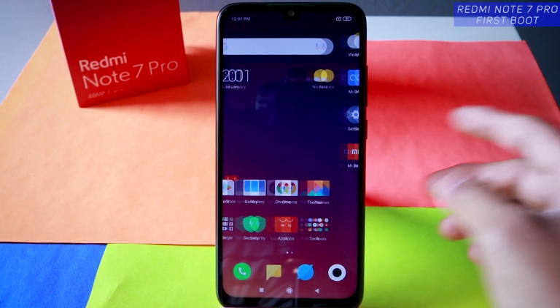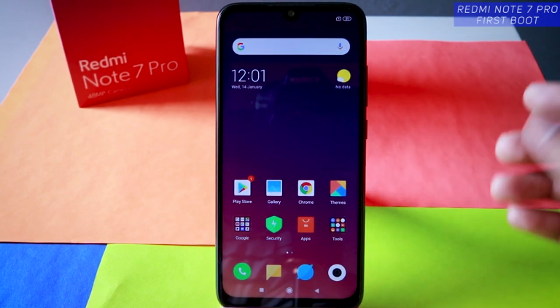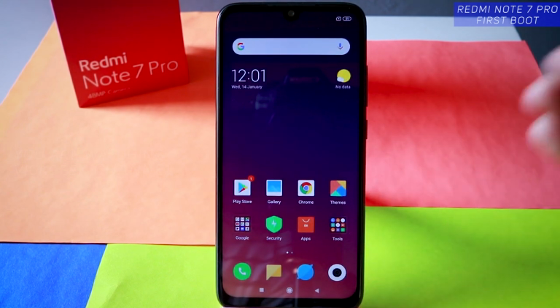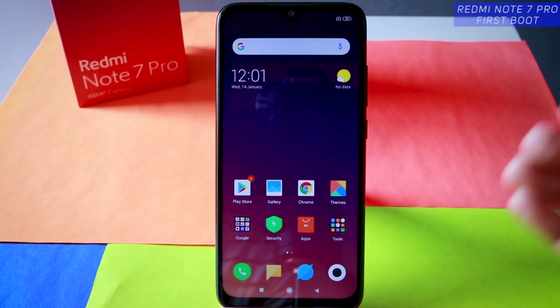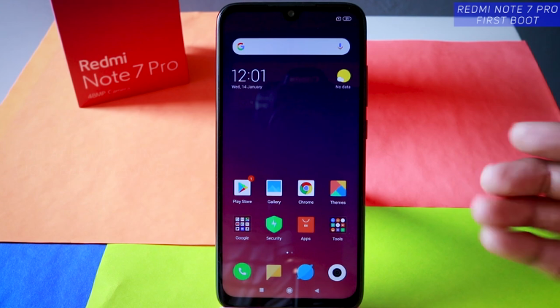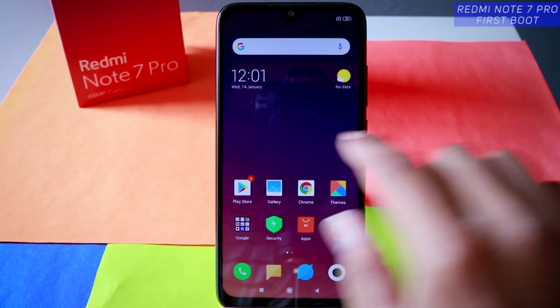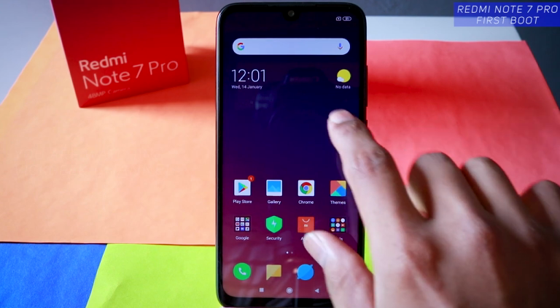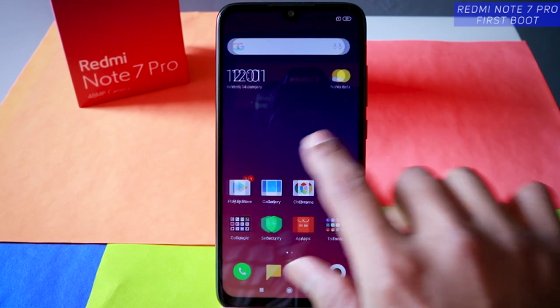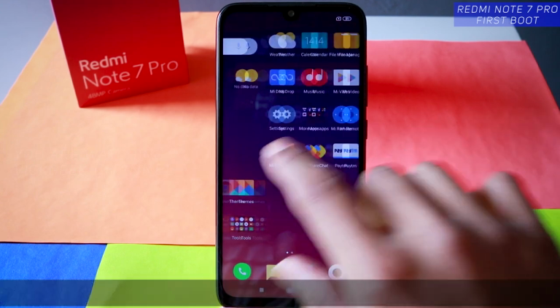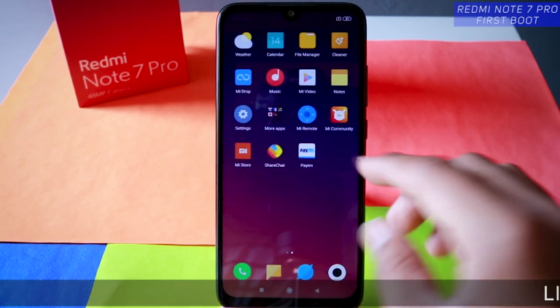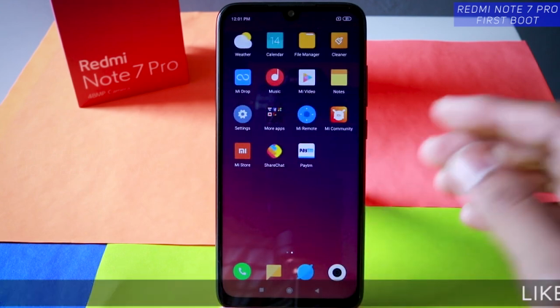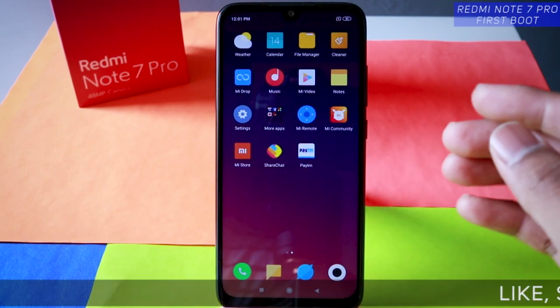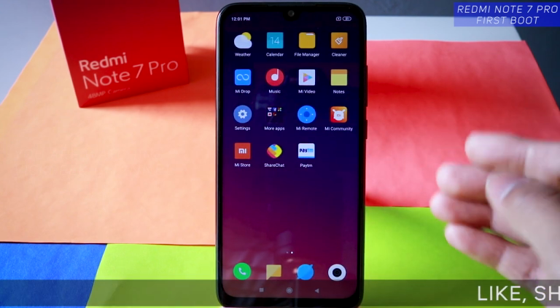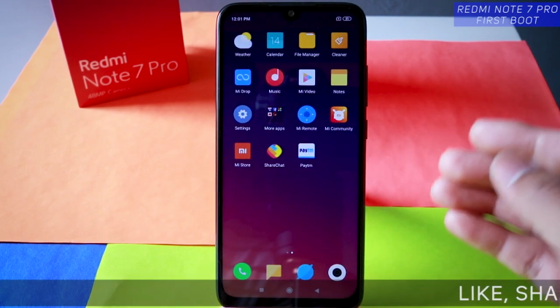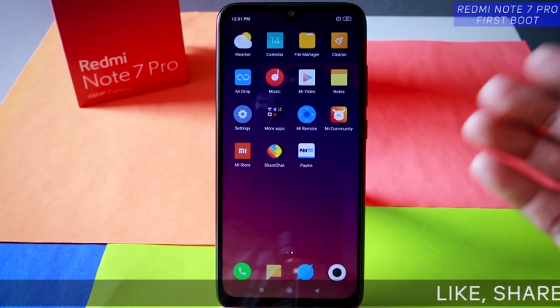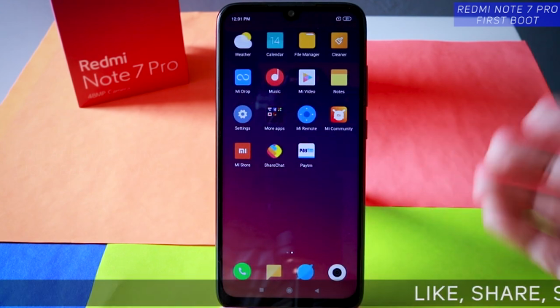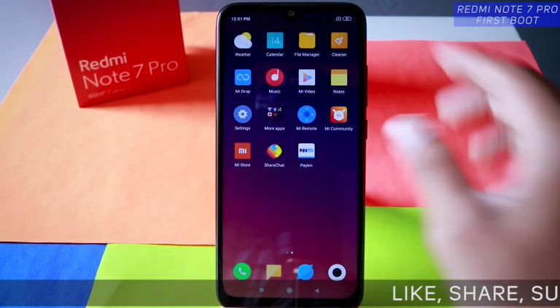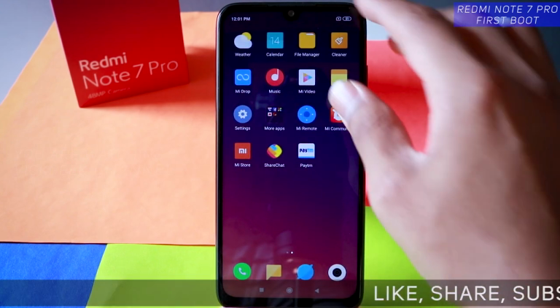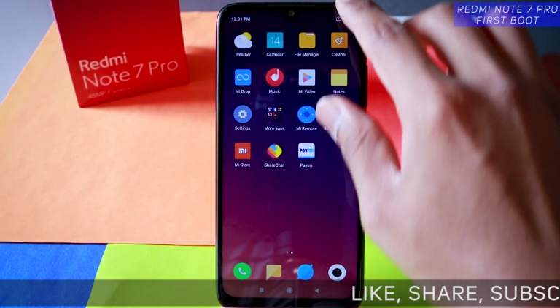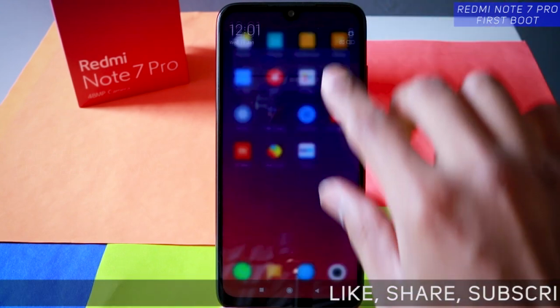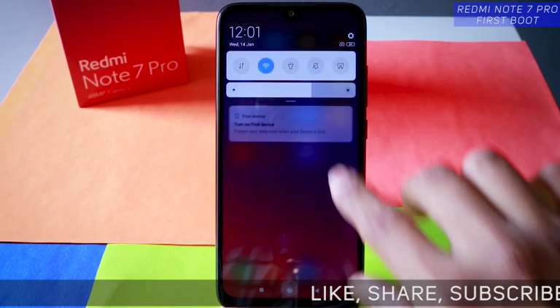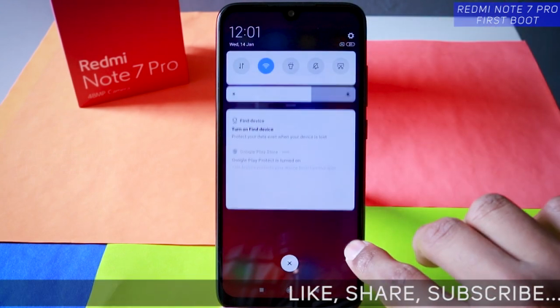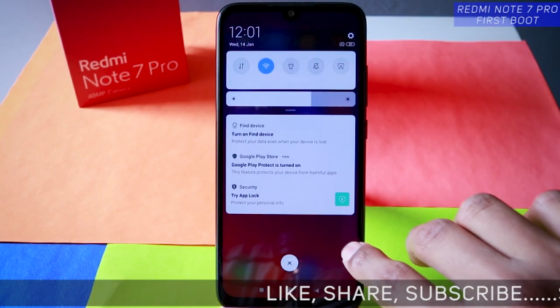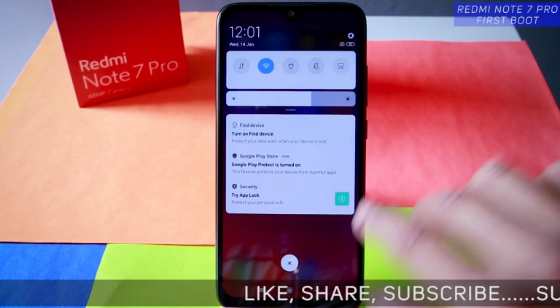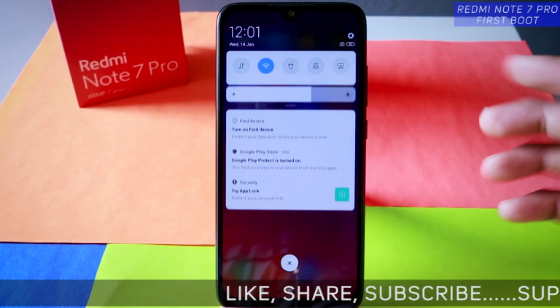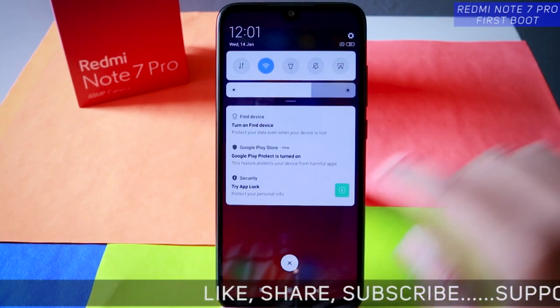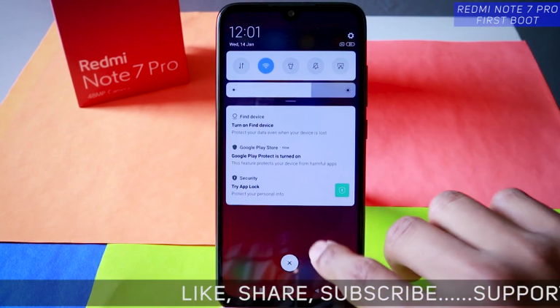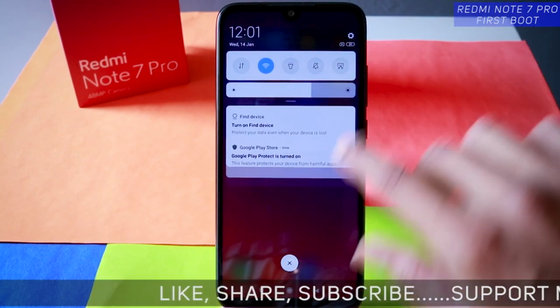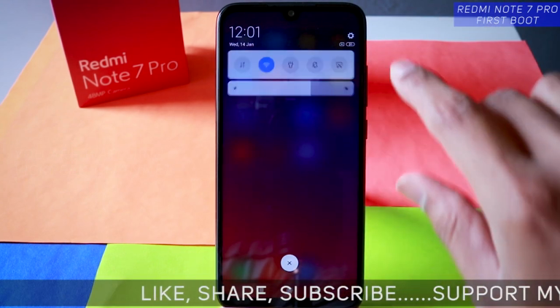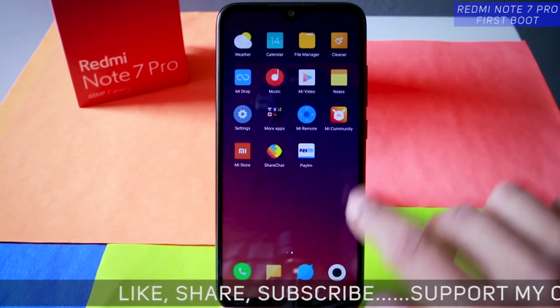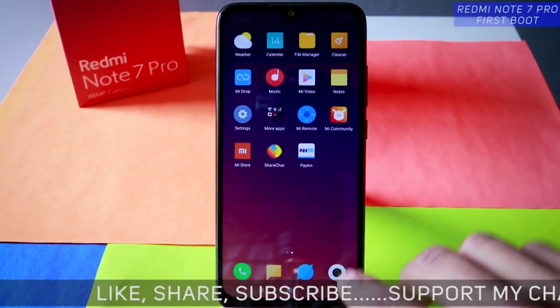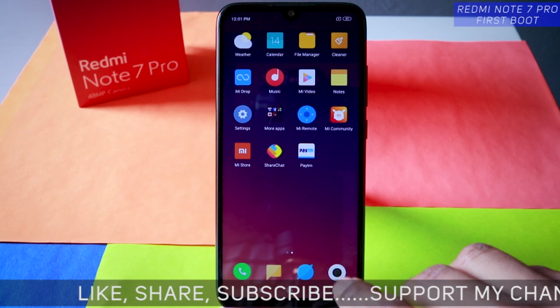I have already made videos about the Redmi Note 7 — if you haven't watched that you can watch that. So here's the Redmi Note 7 Pro — let's quickly jump into the camera settings.